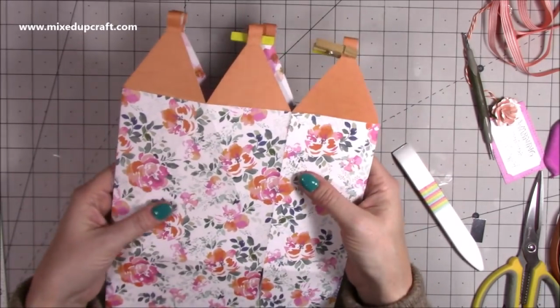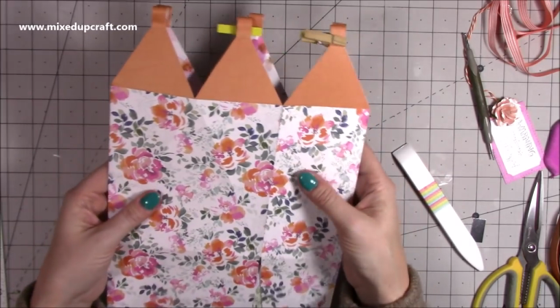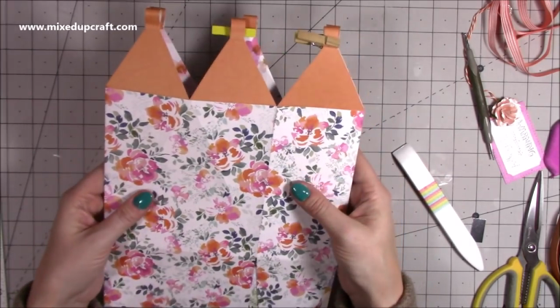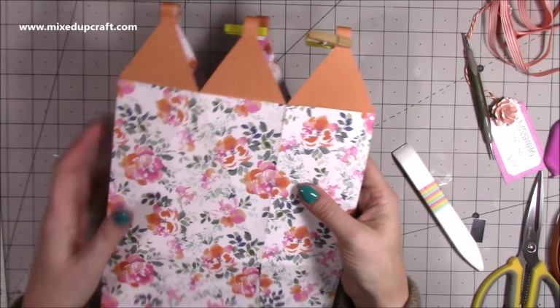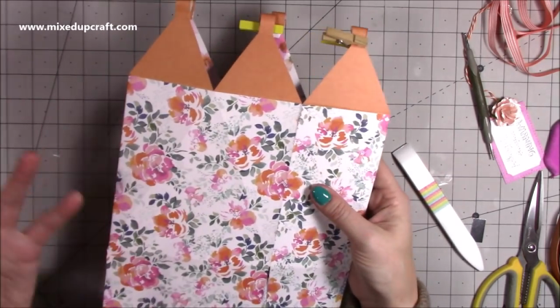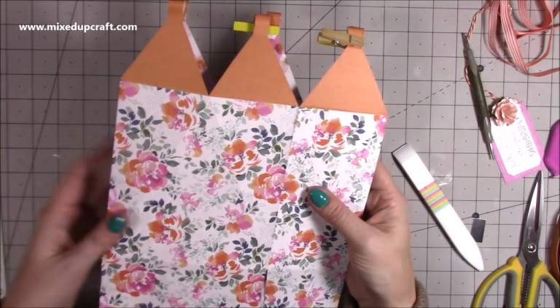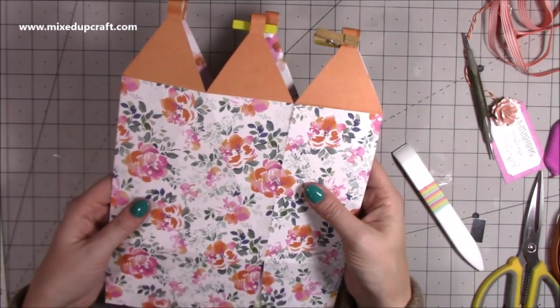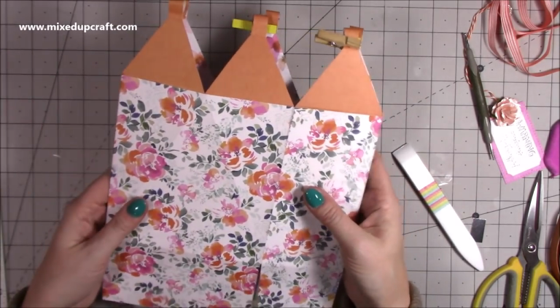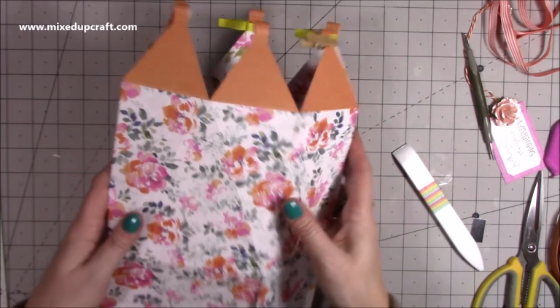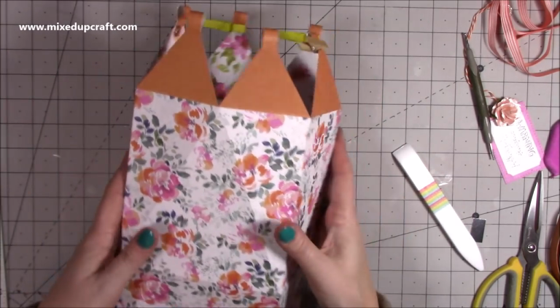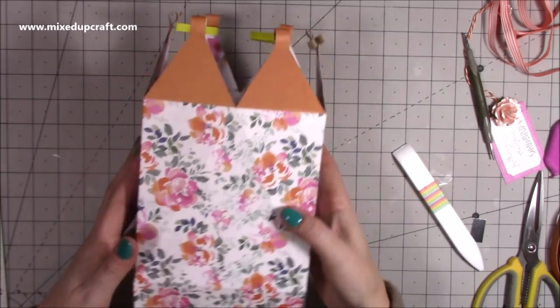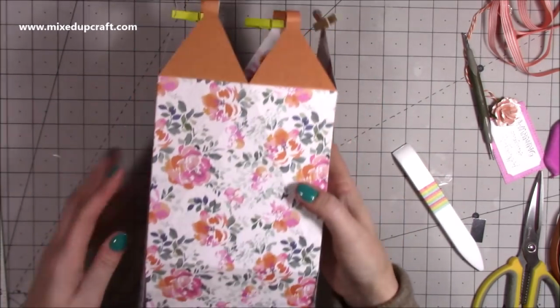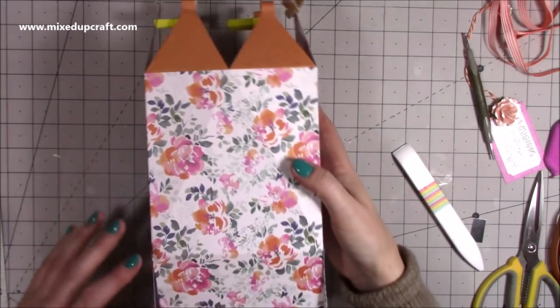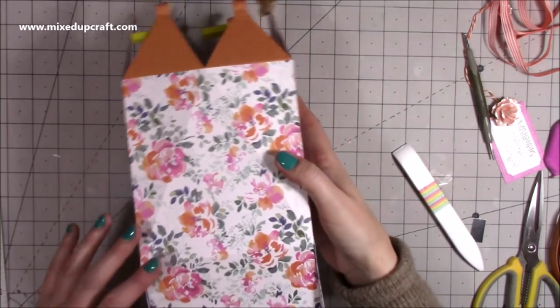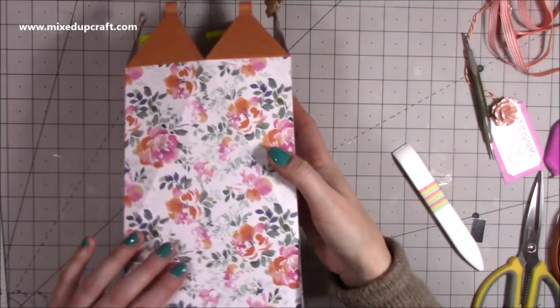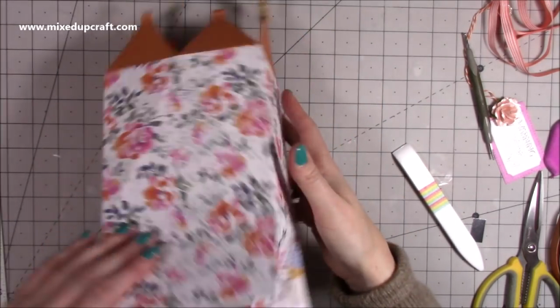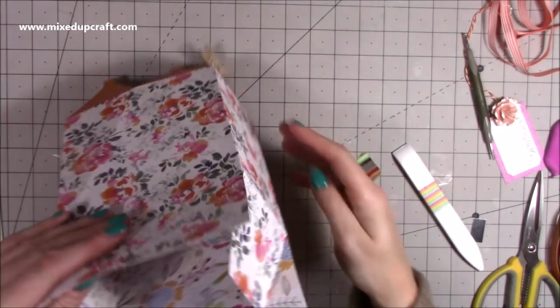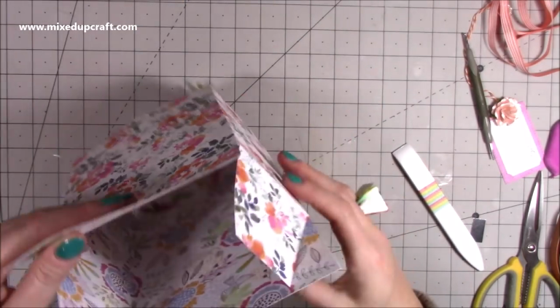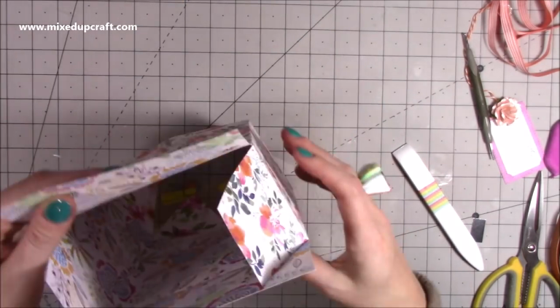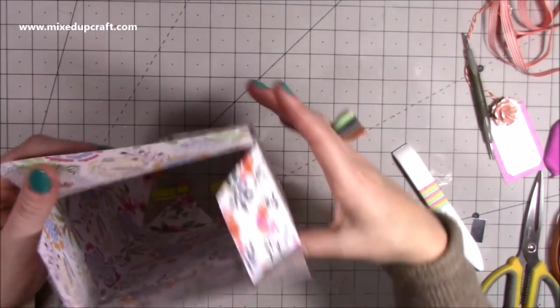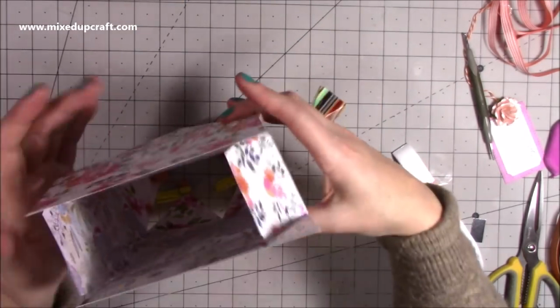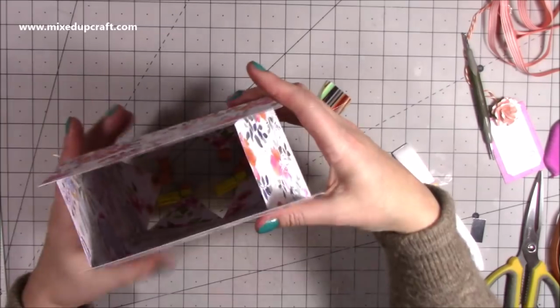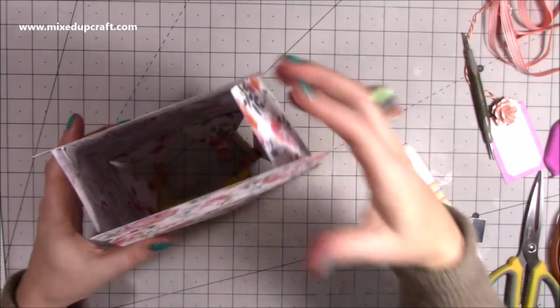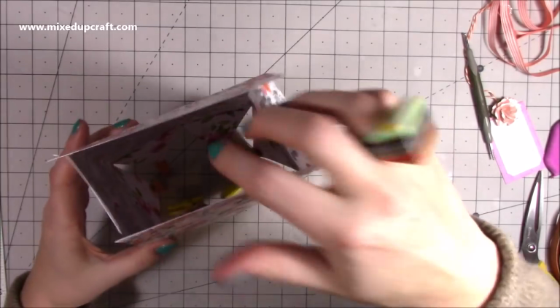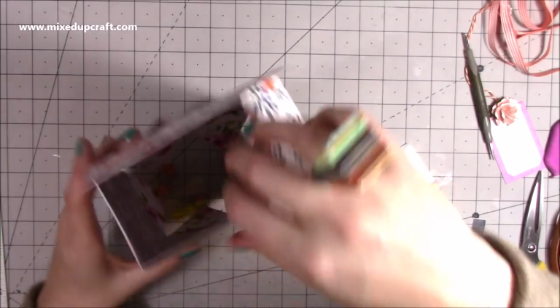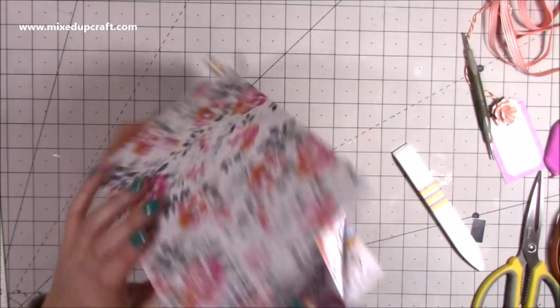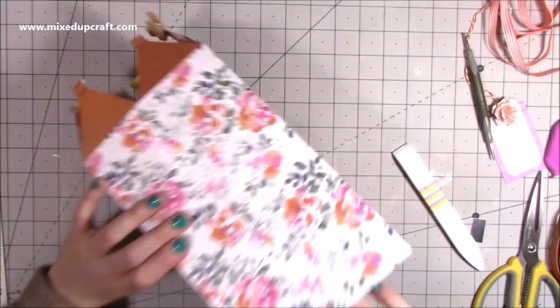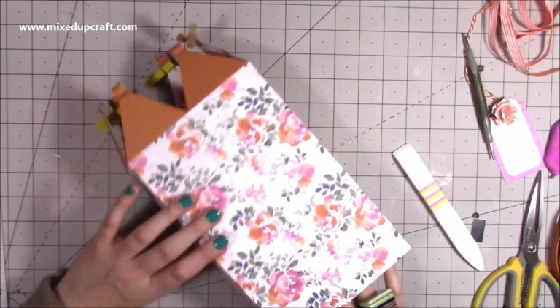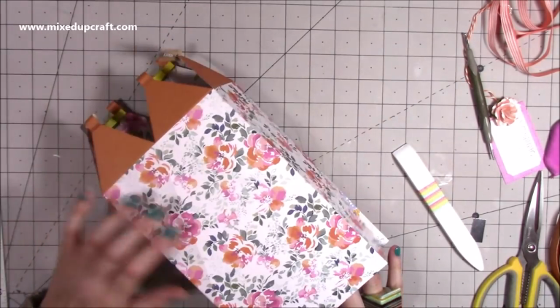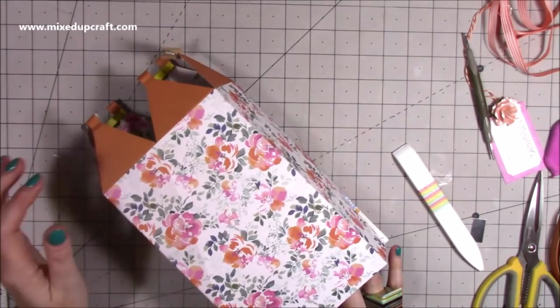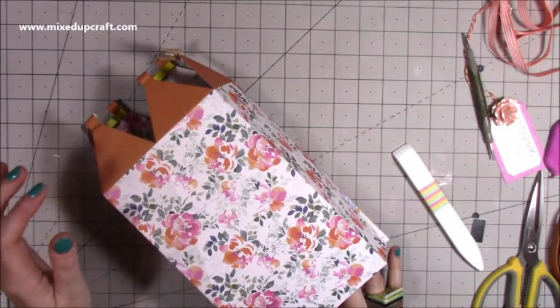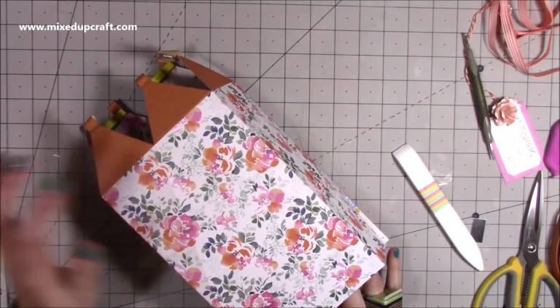If you don't want to secure the base, you can just pop it all together and feed the ribbon through - it's as simple as that. If you like to make things and store them flat, you might want to just make them for your own stash so you've got gift bags ready to go.